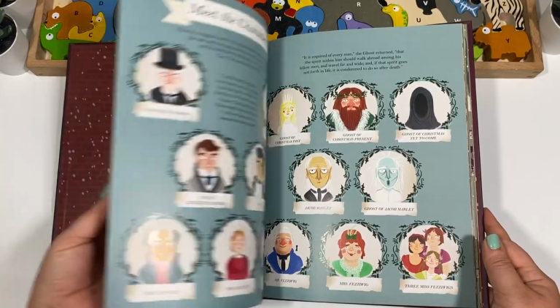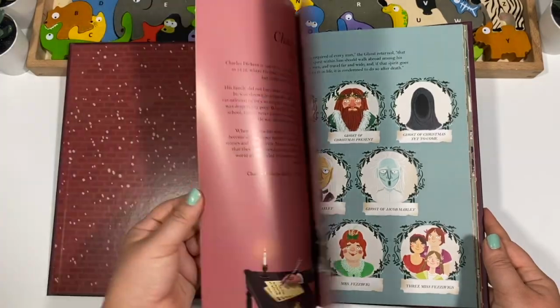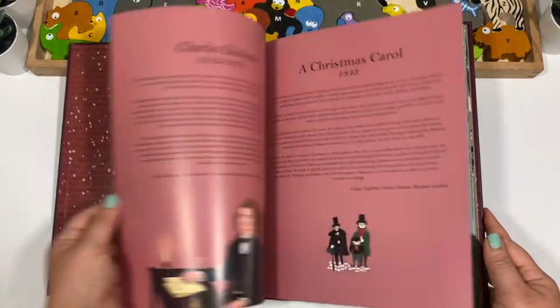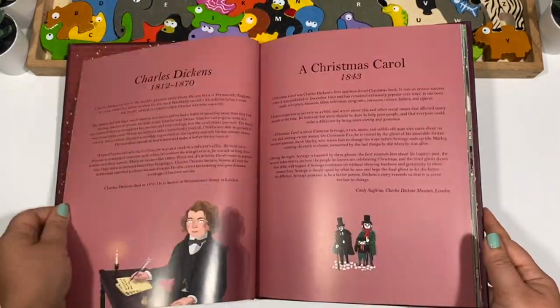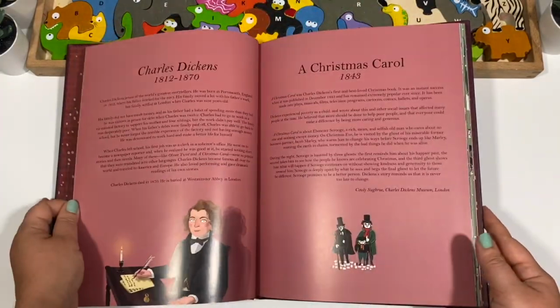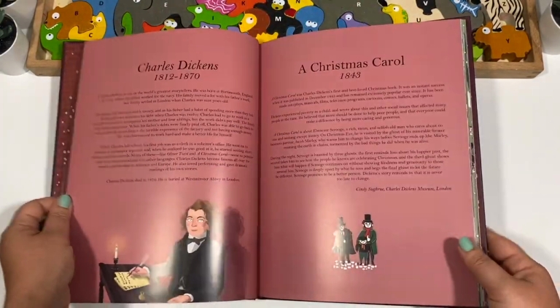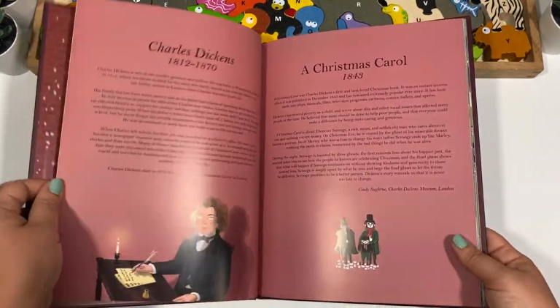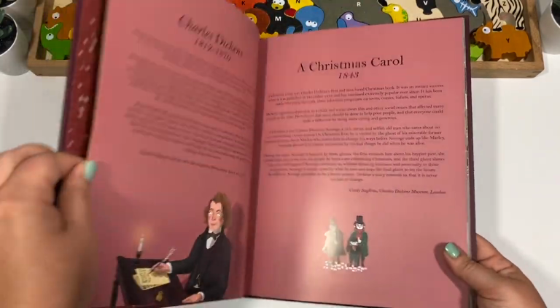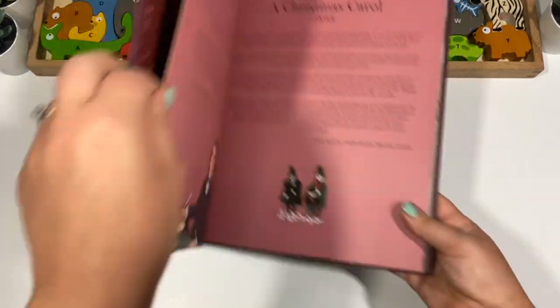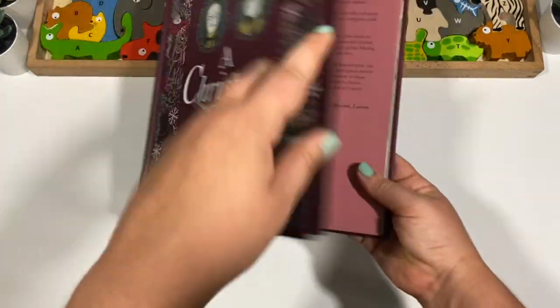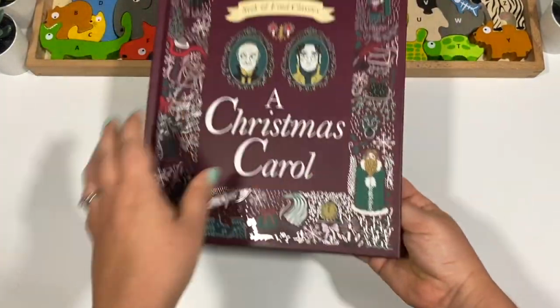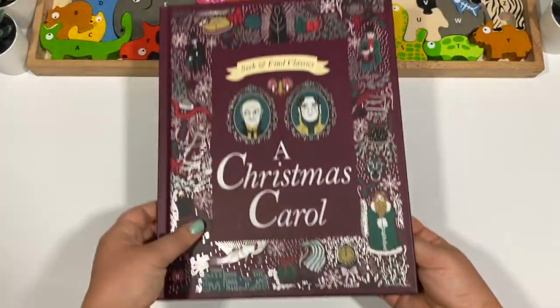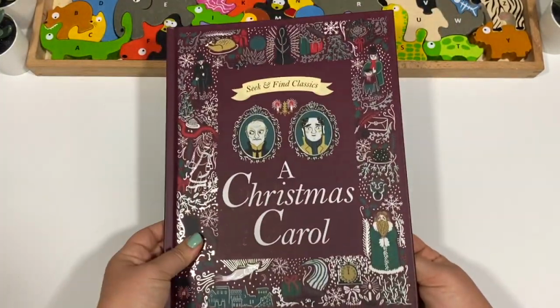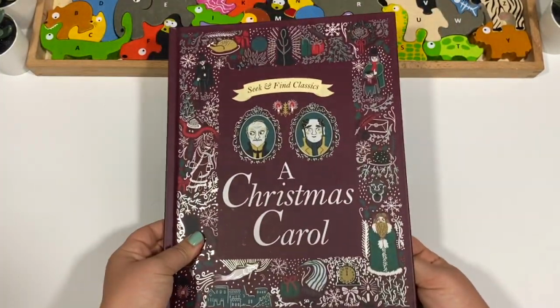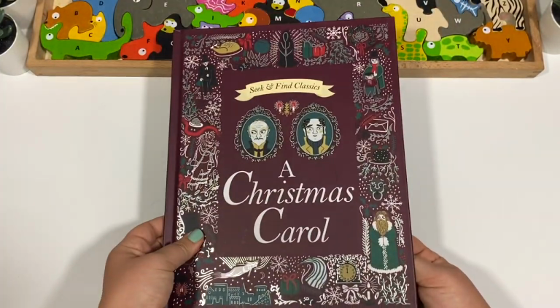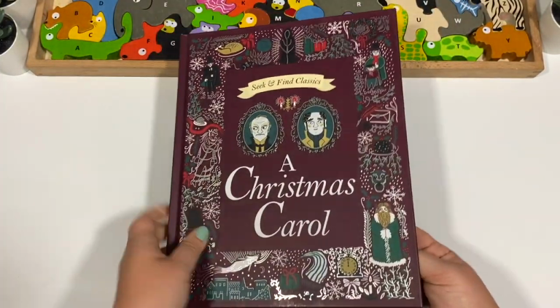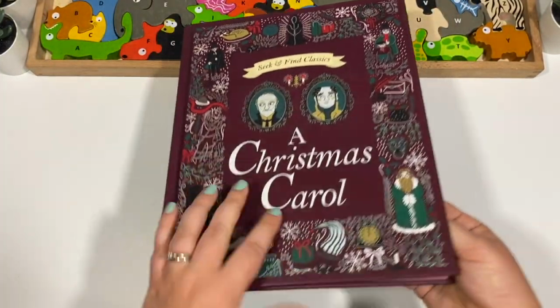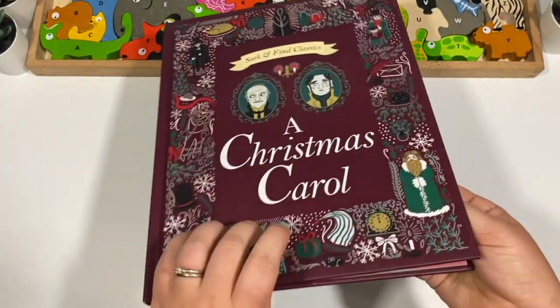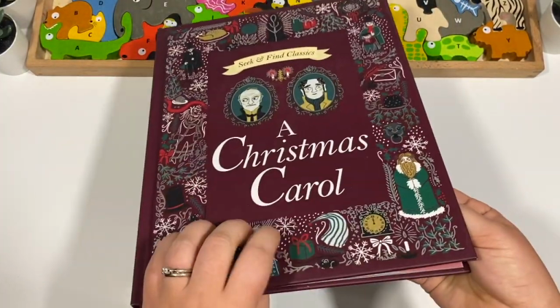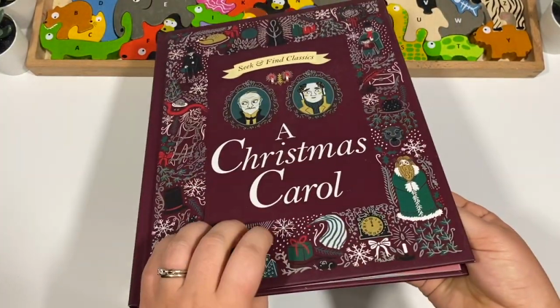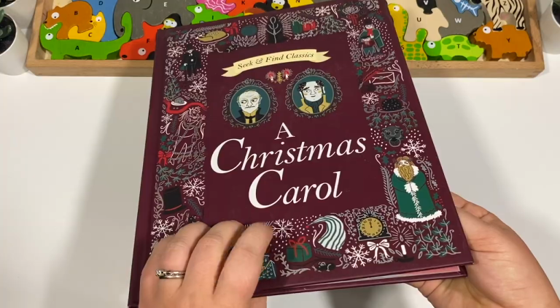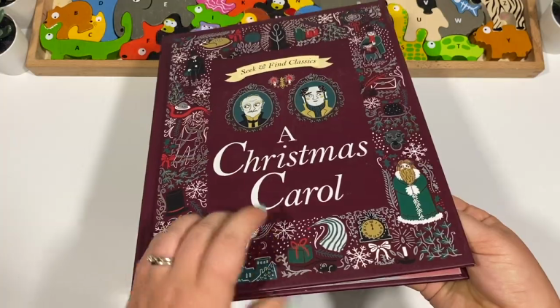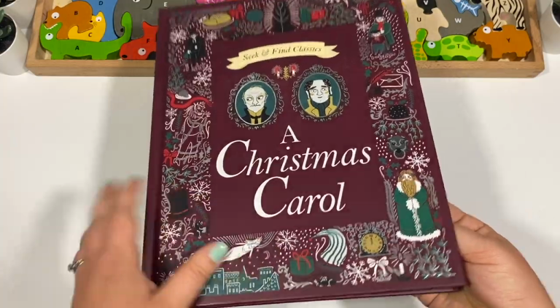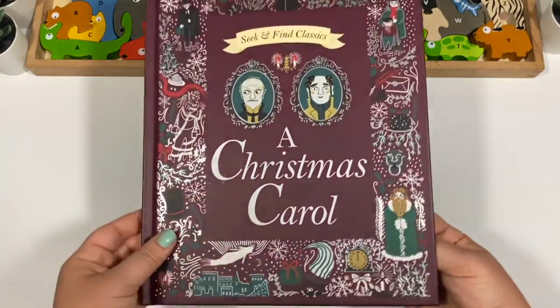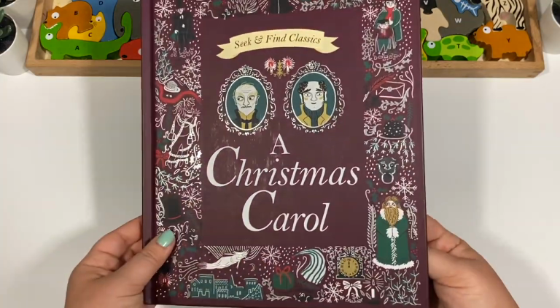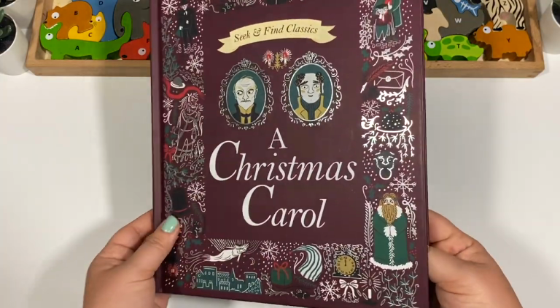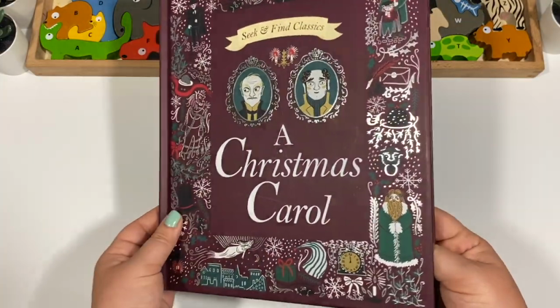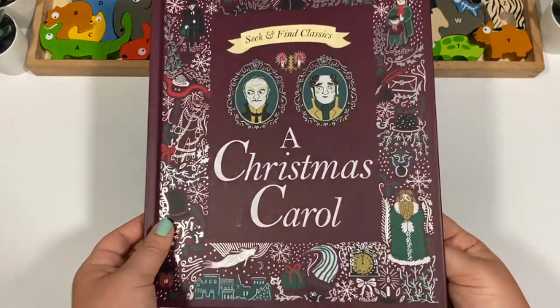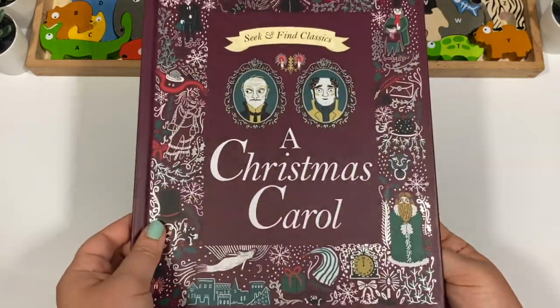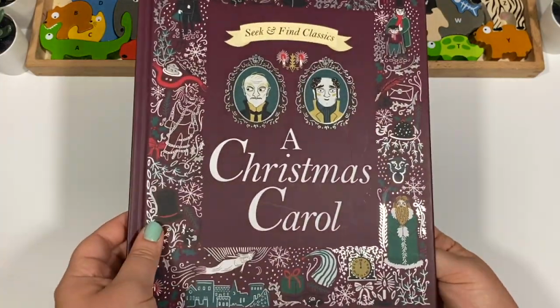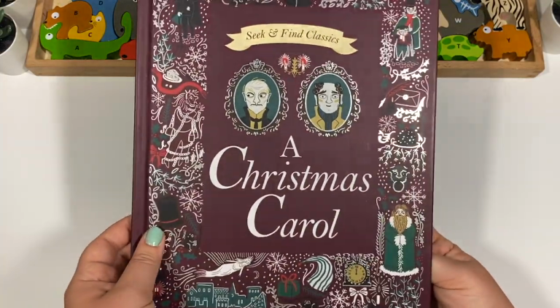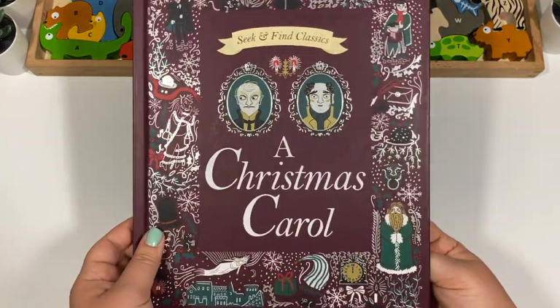These ones are so cute and they're nice hardcover books with shiny foil on them — I love them.